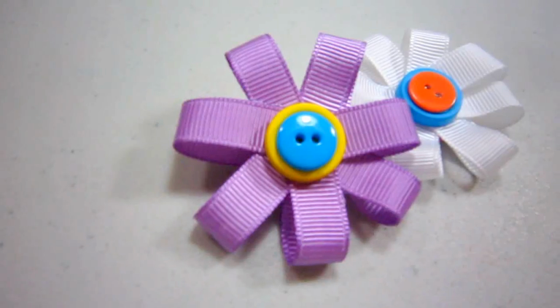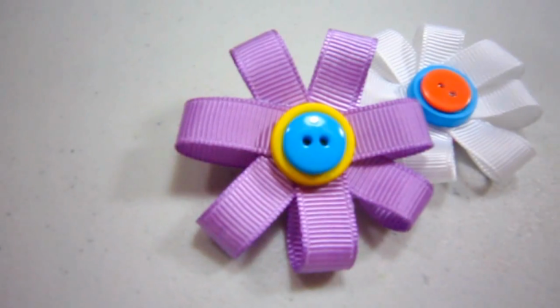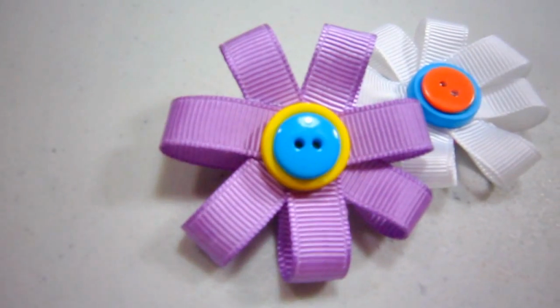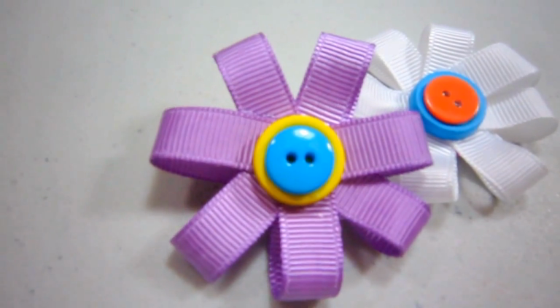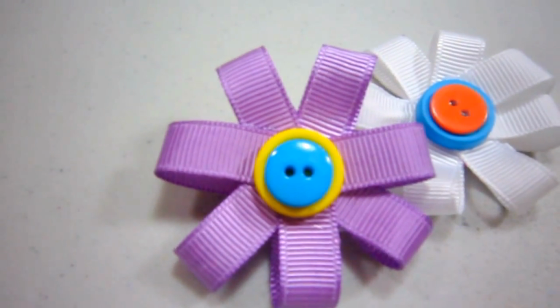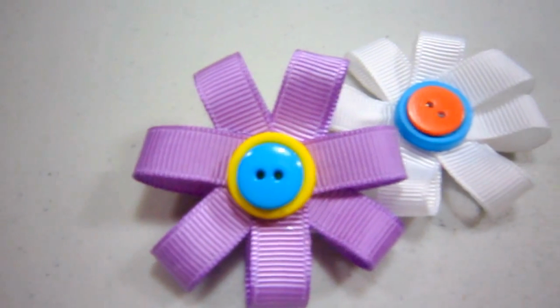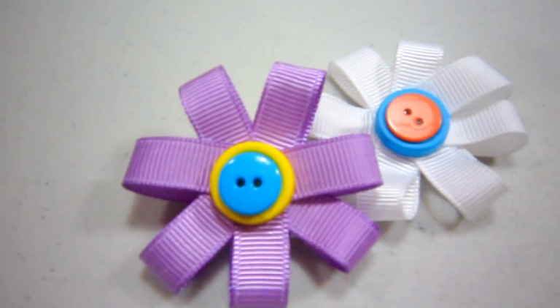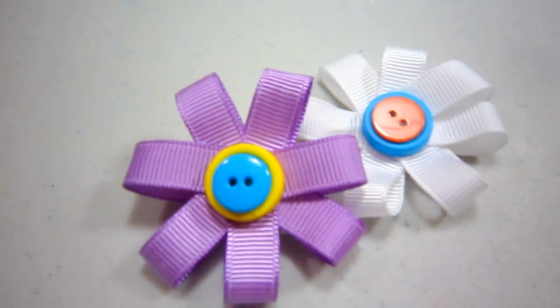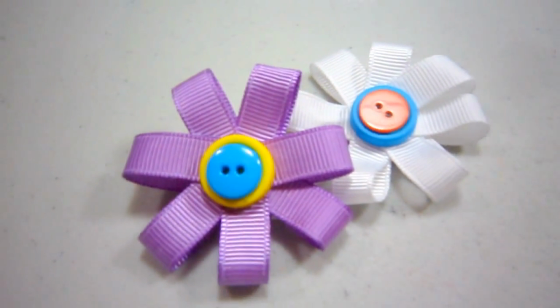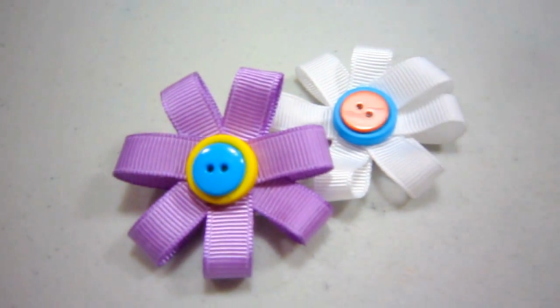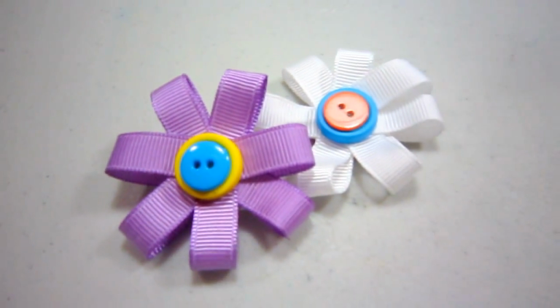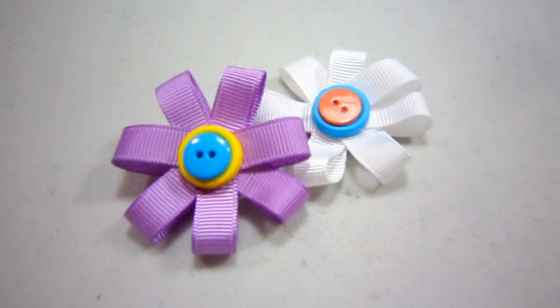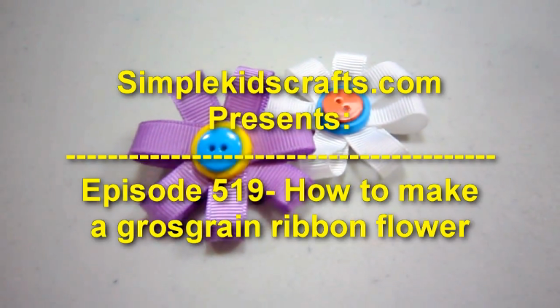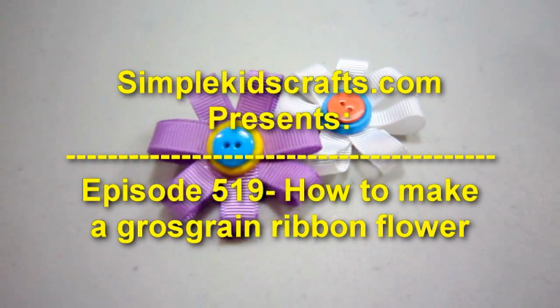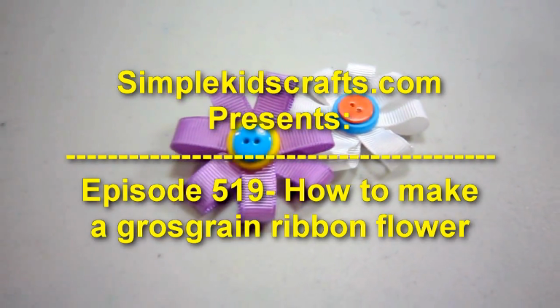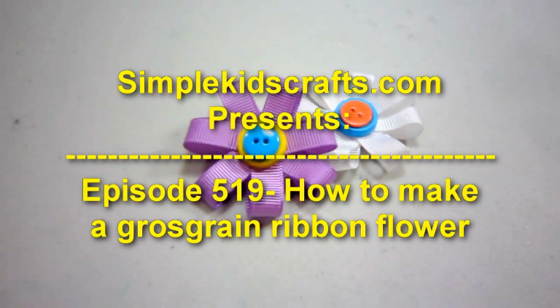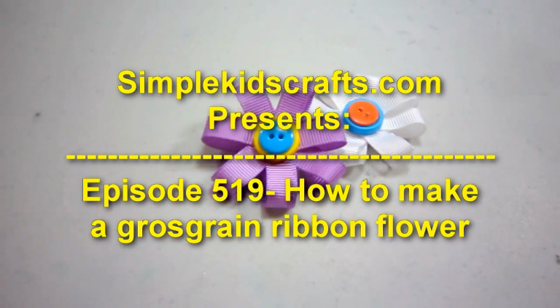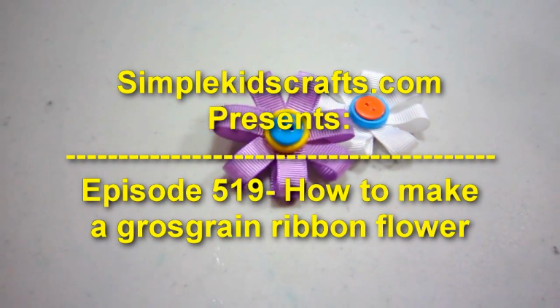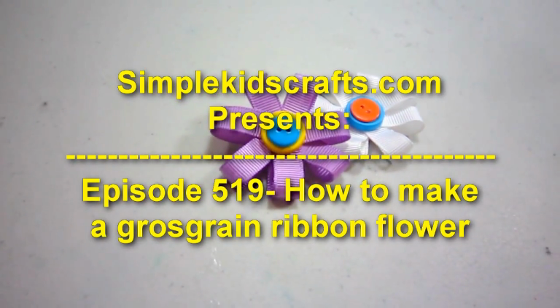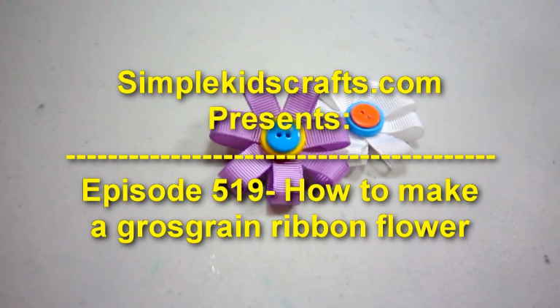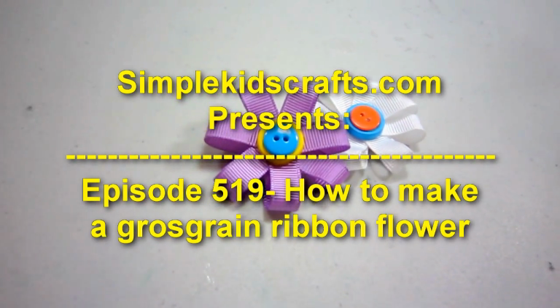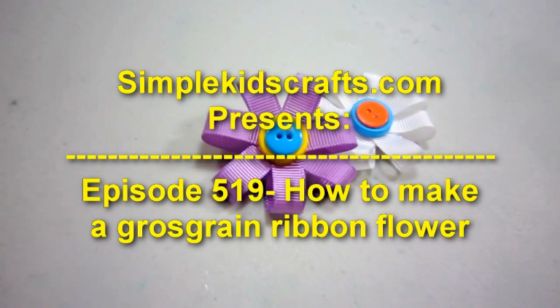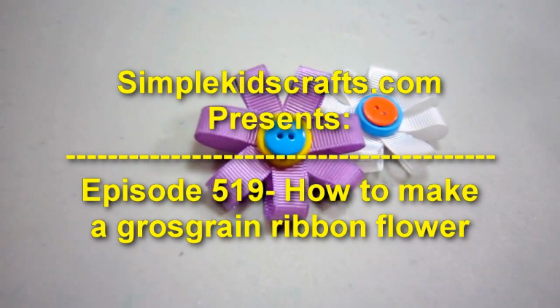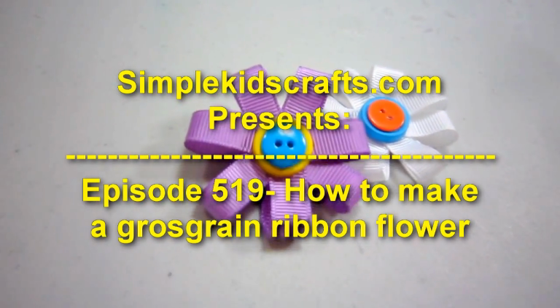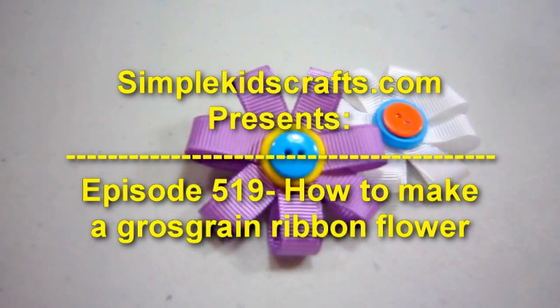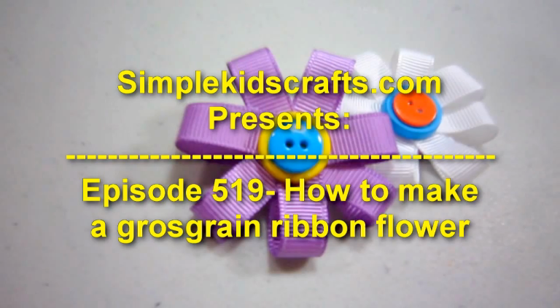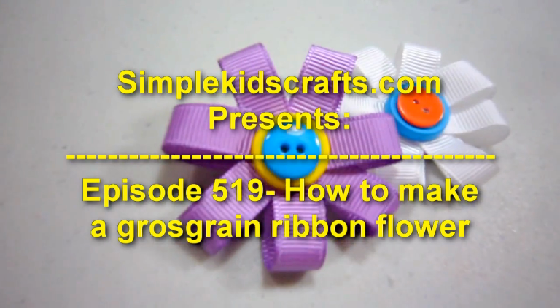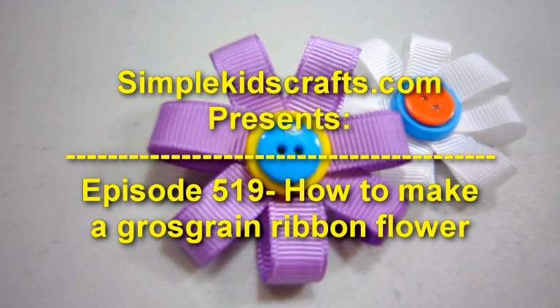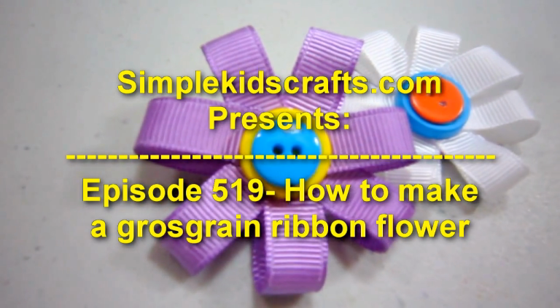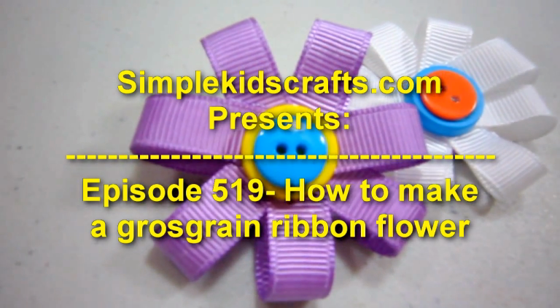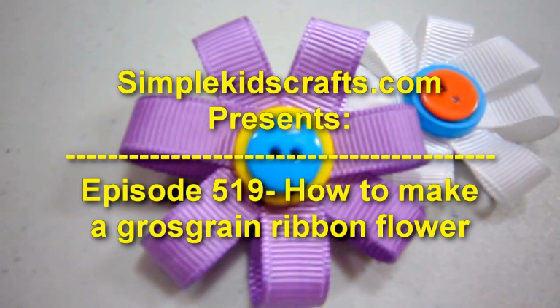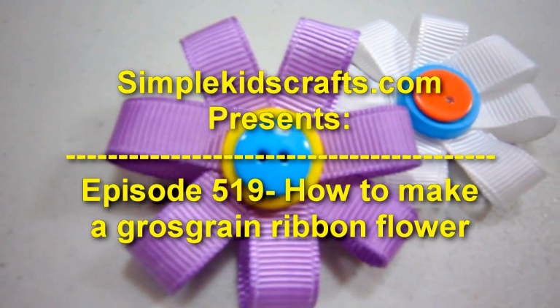Welcome to SimpleKidsCrafts.com, Episode 519: How to Make a Grosgrain Ribbon Flower.